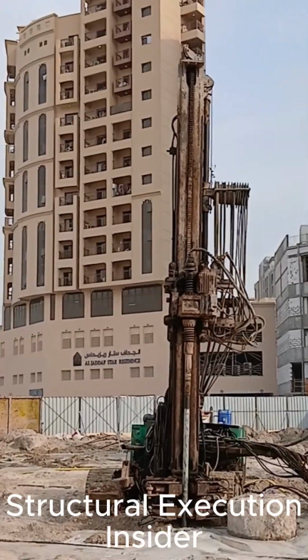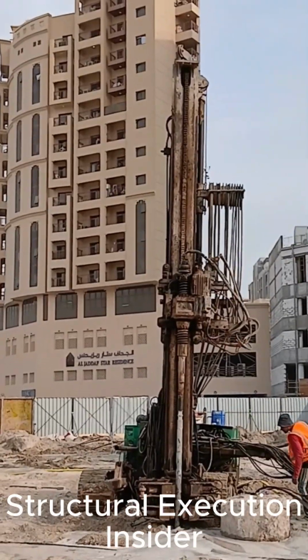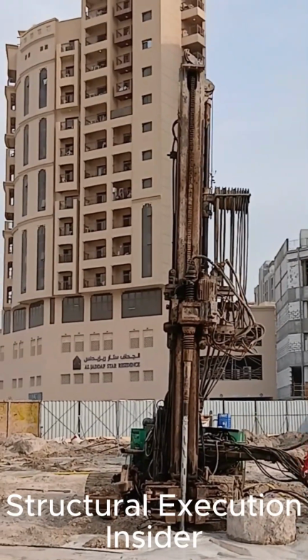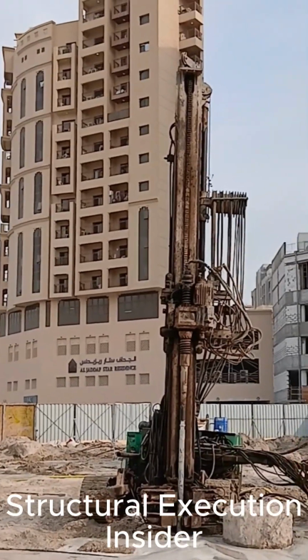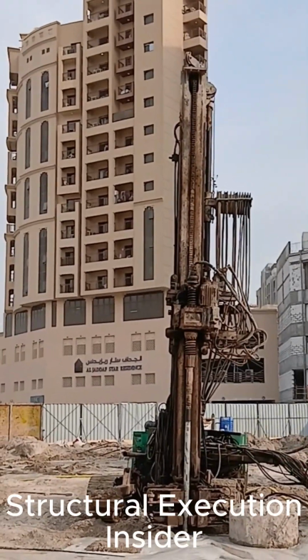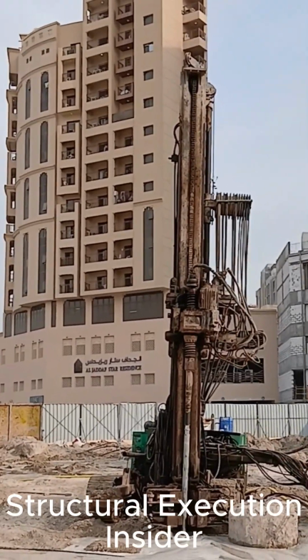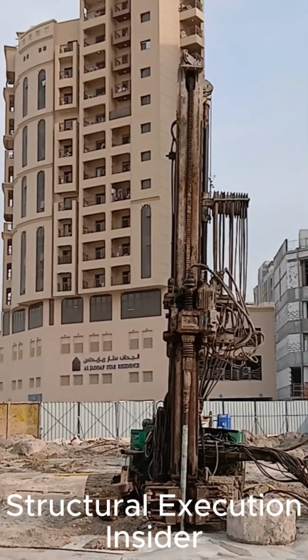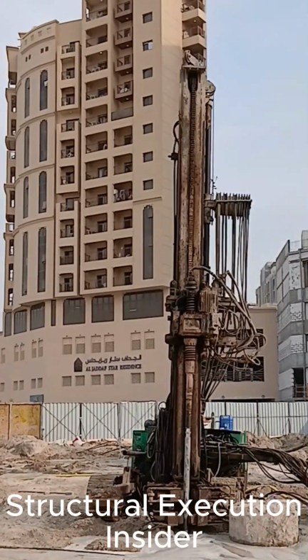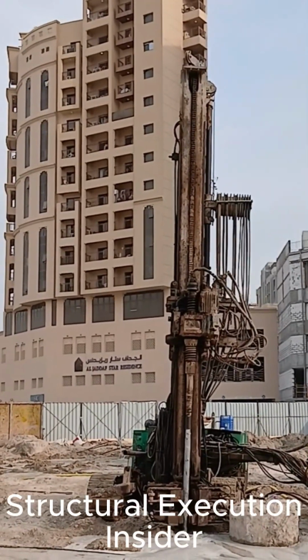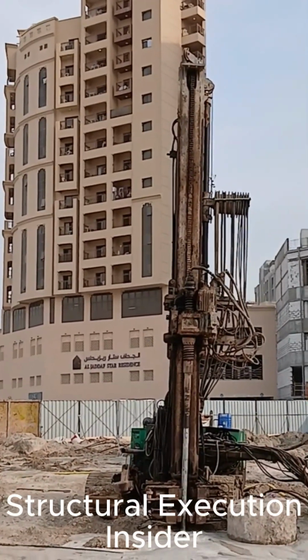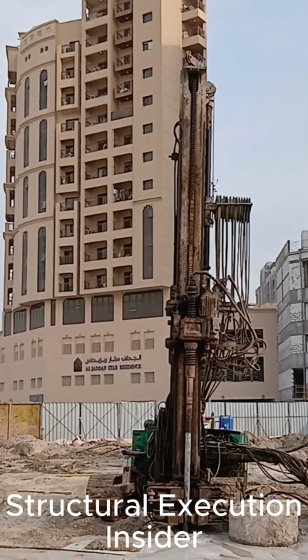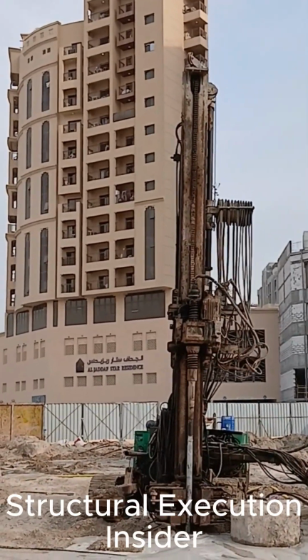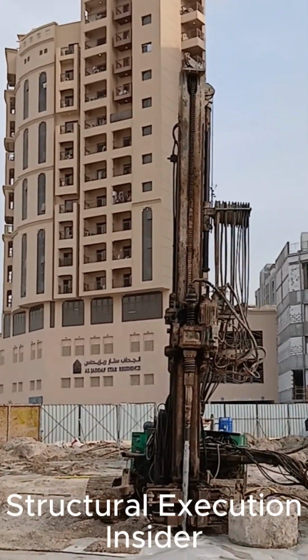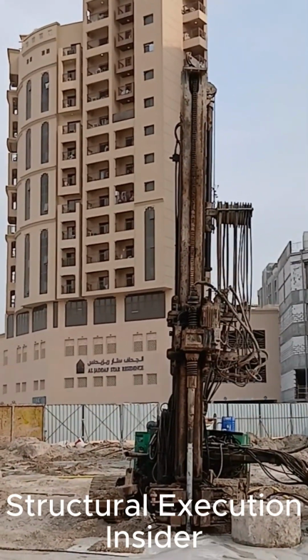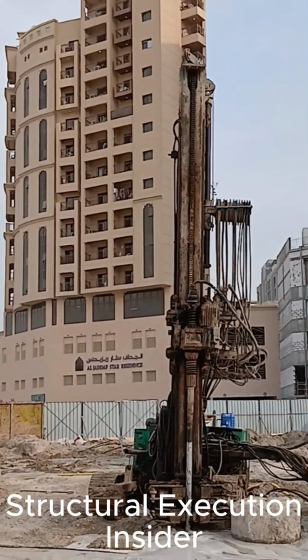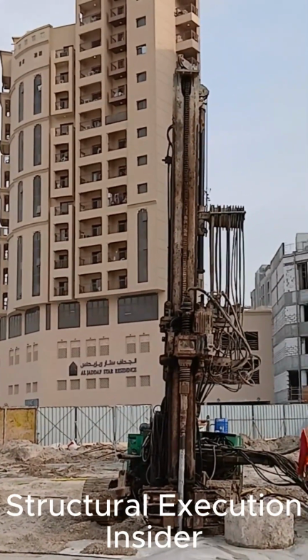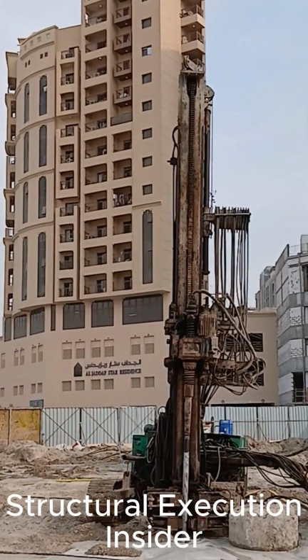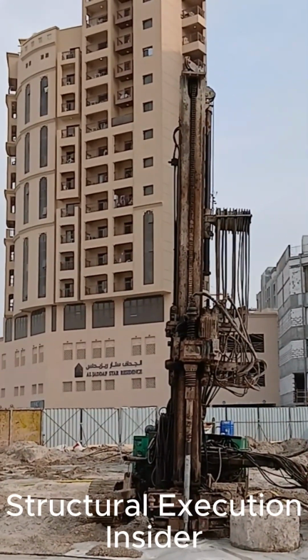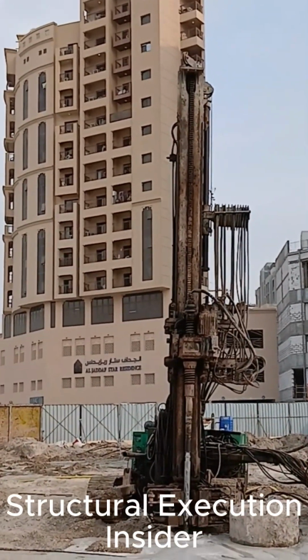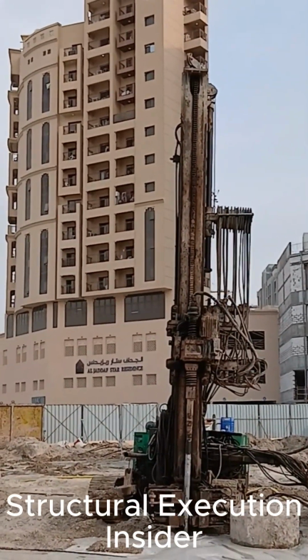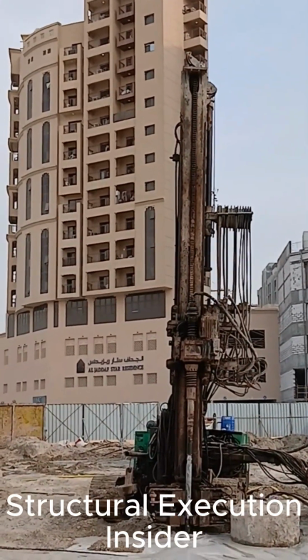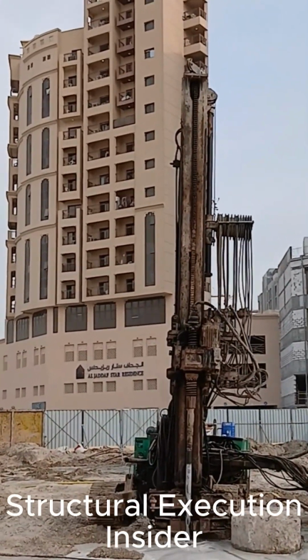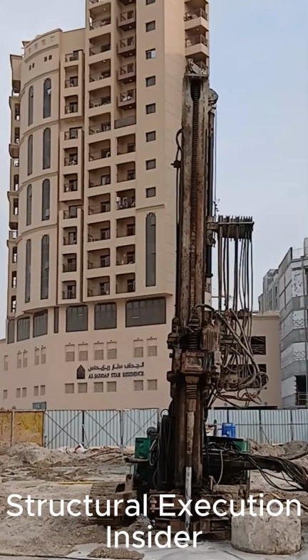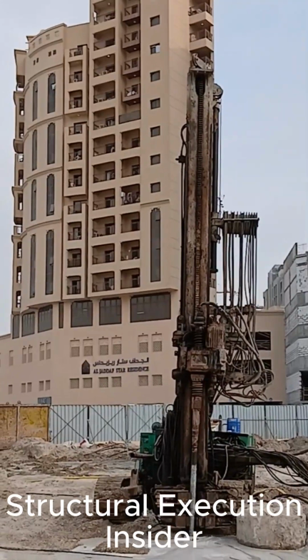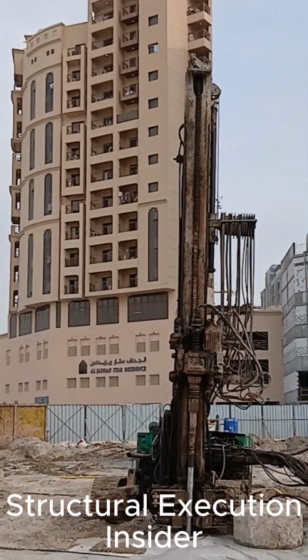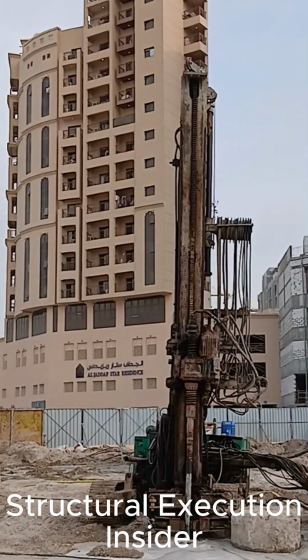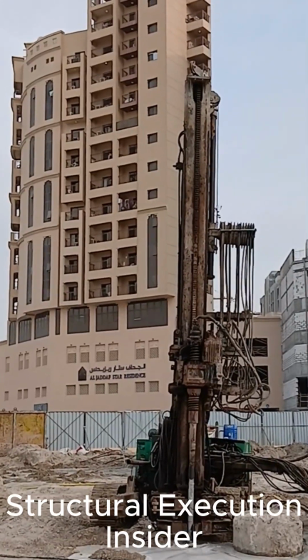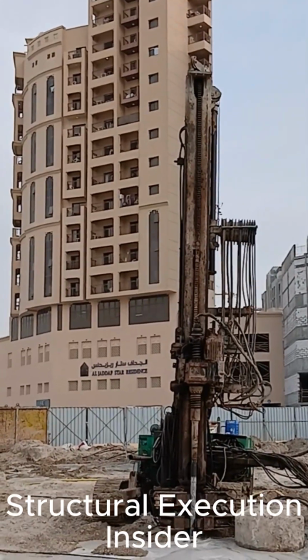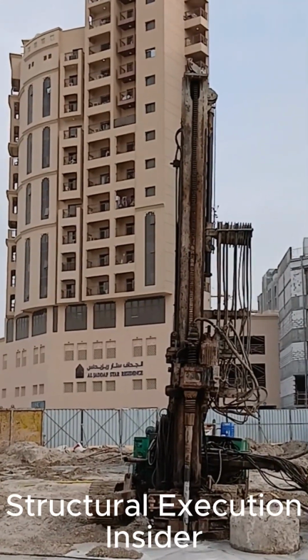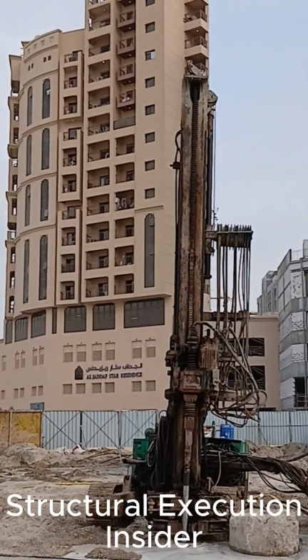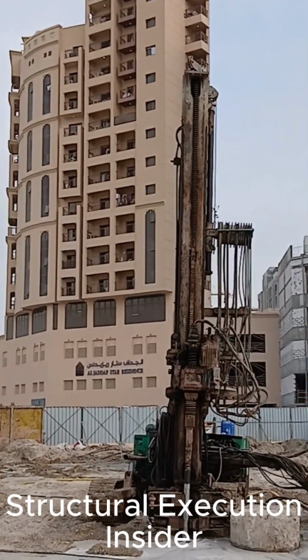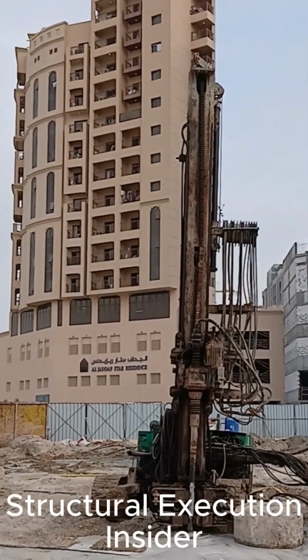Reaction boreholes are drilled around the test pile to install anchorage elements for the load reaction system.